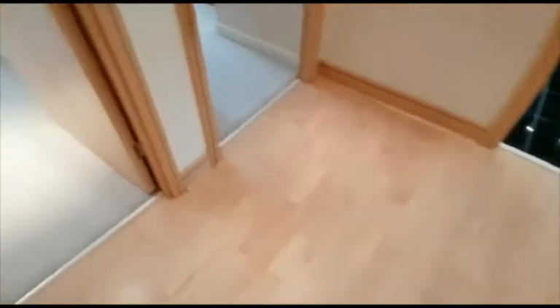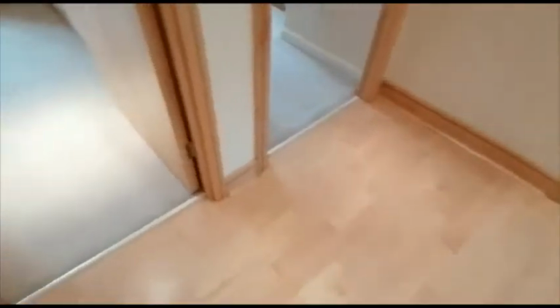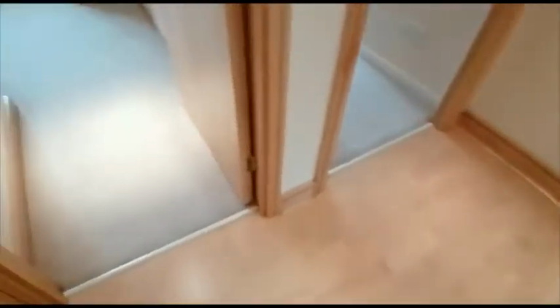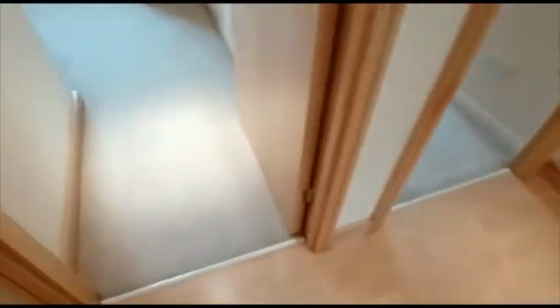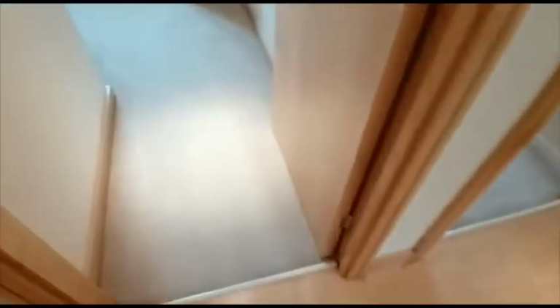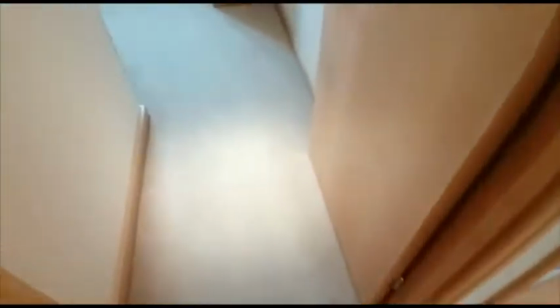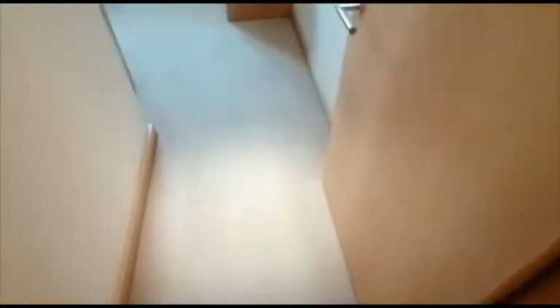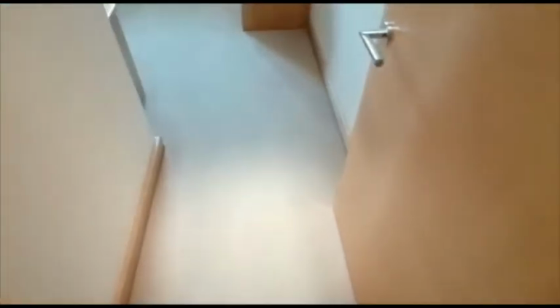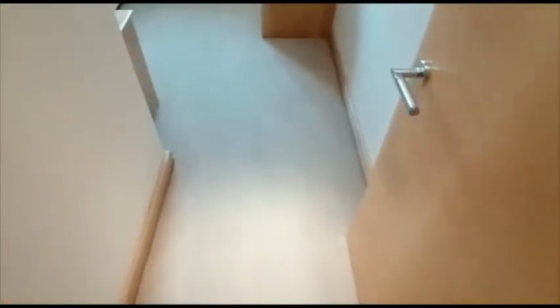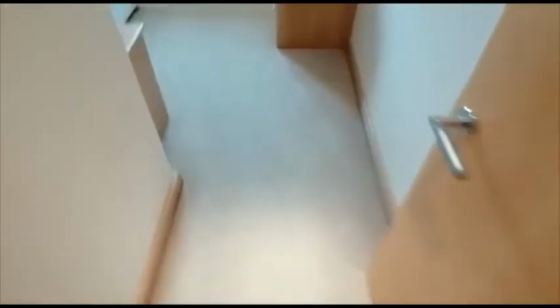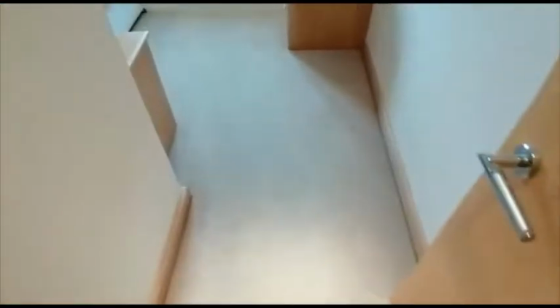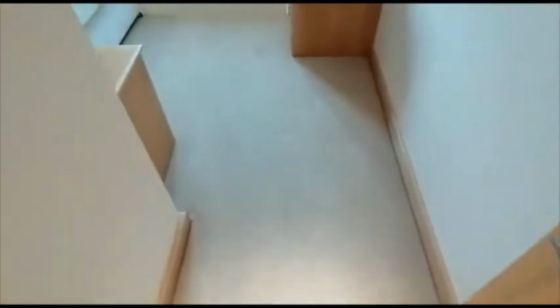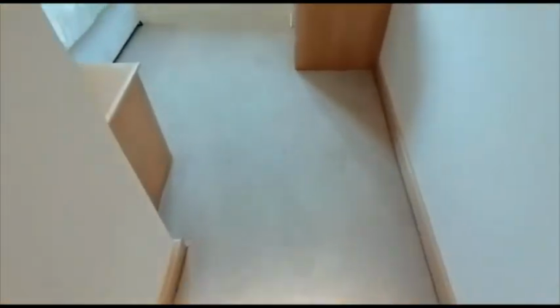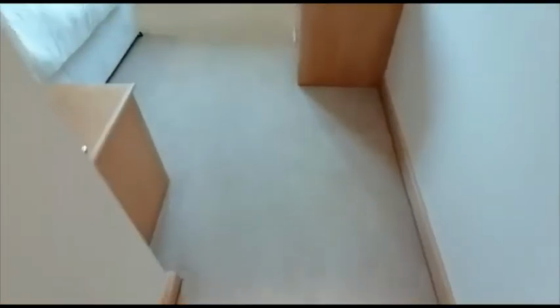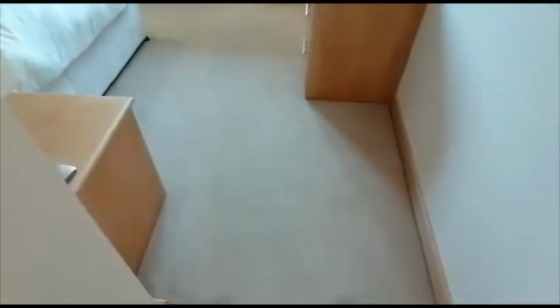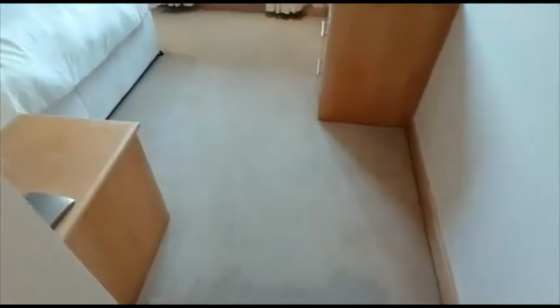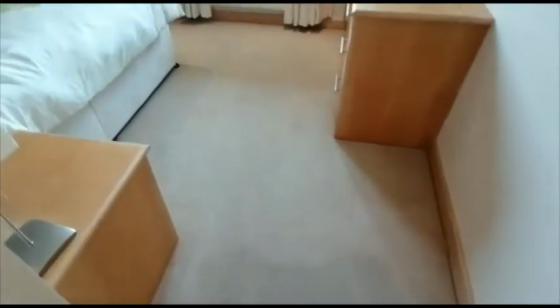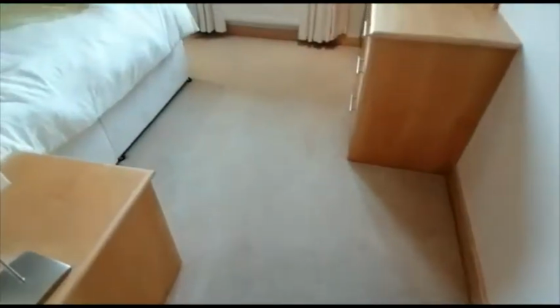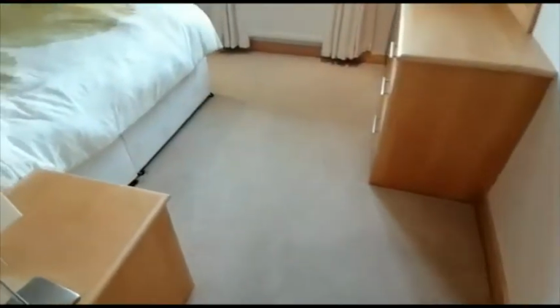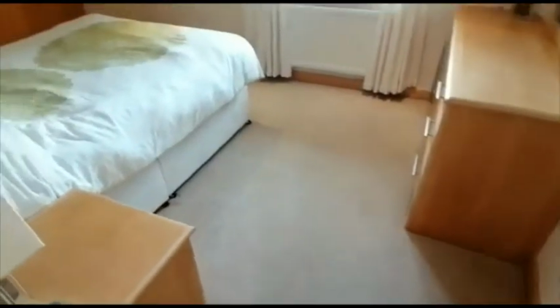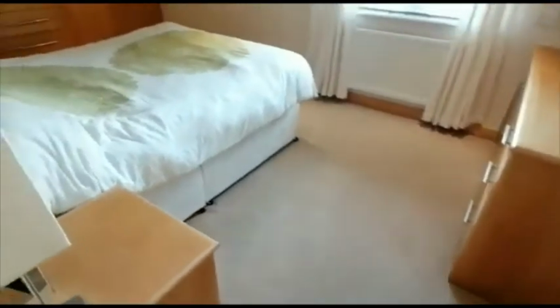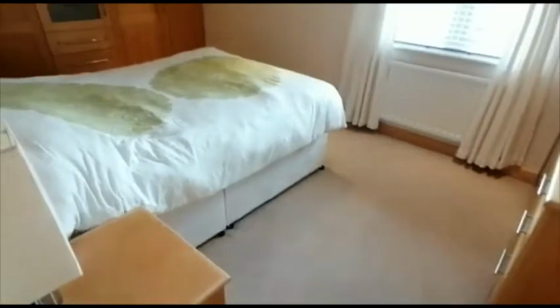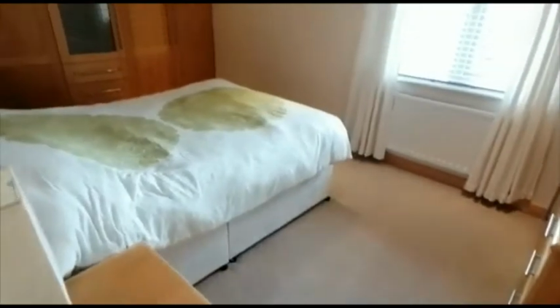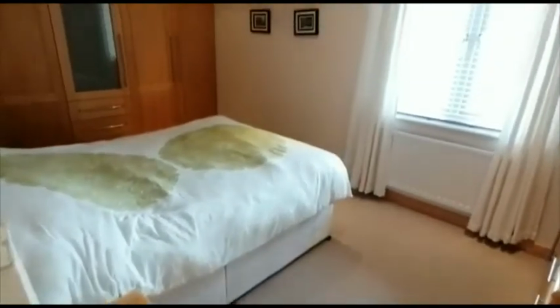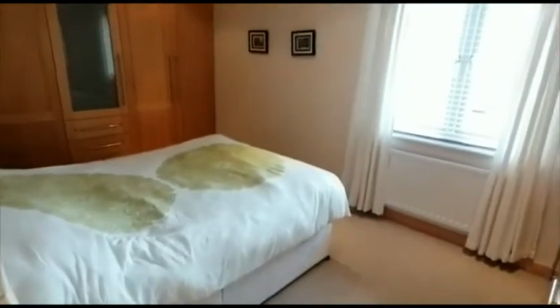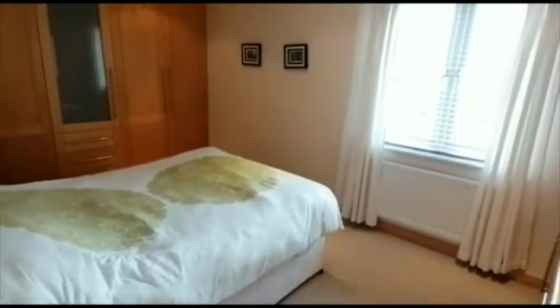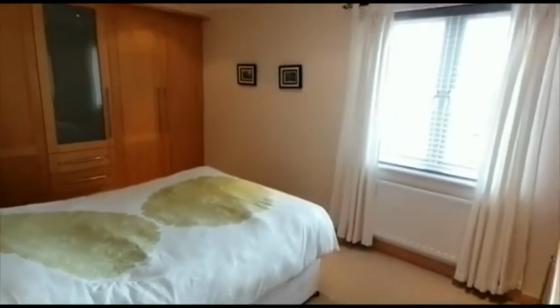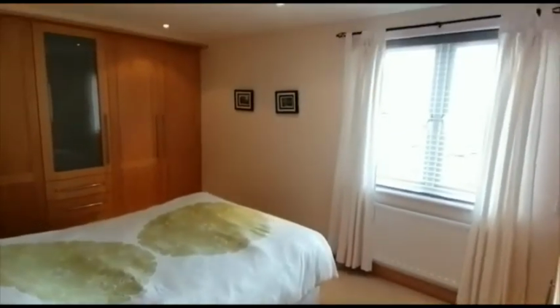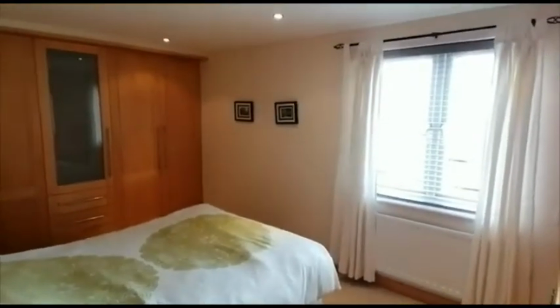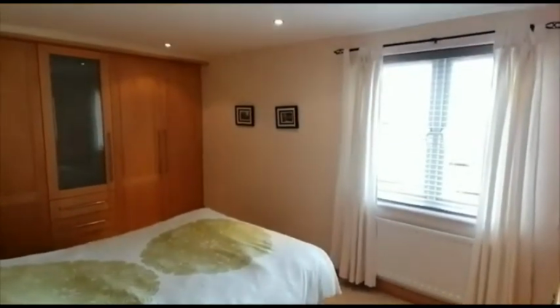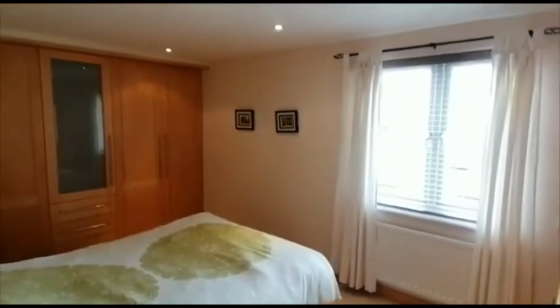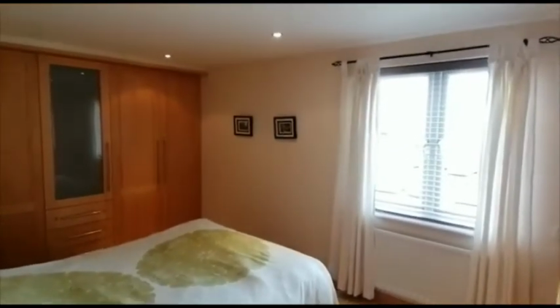Carrying on on our left-hand side we have one of the double bedrooms, again beautifully furnished.